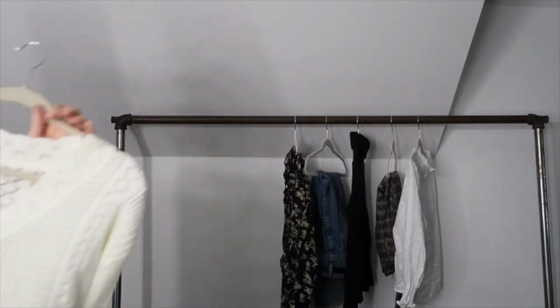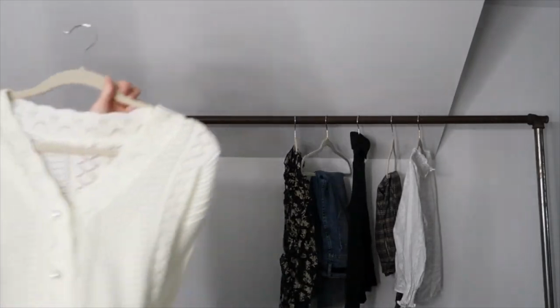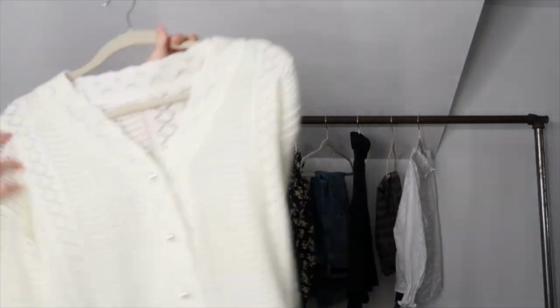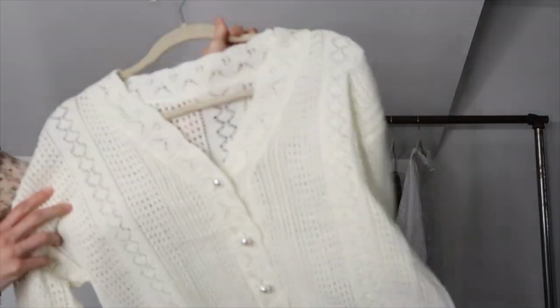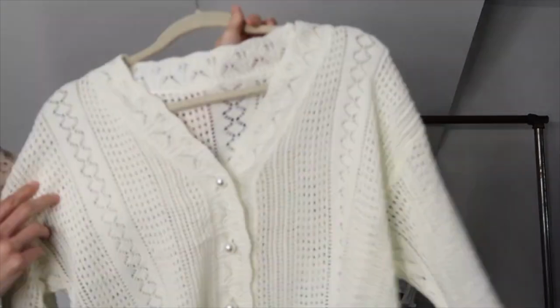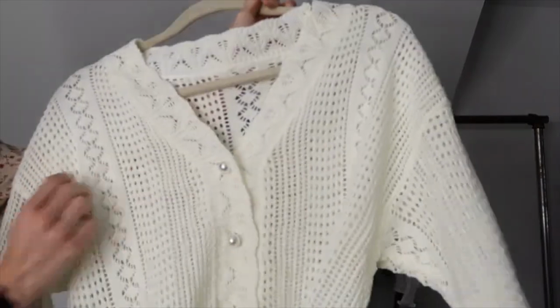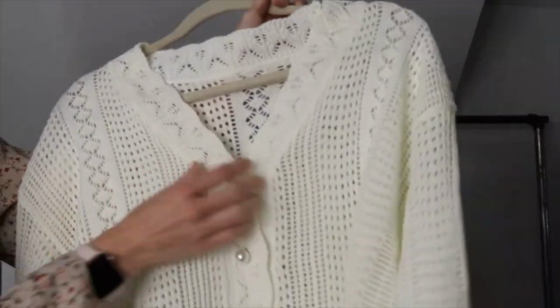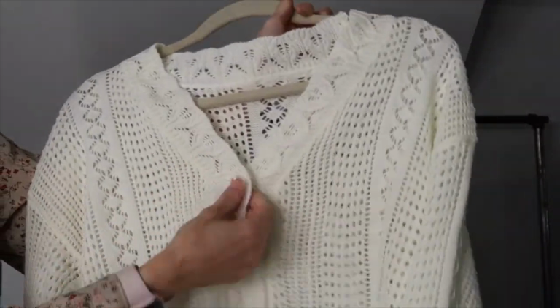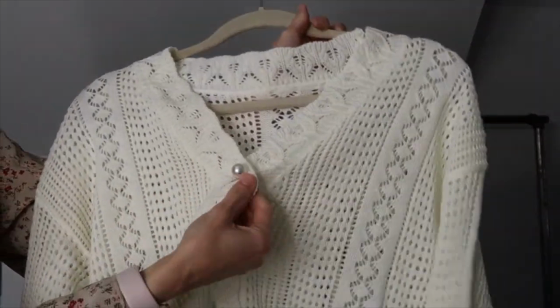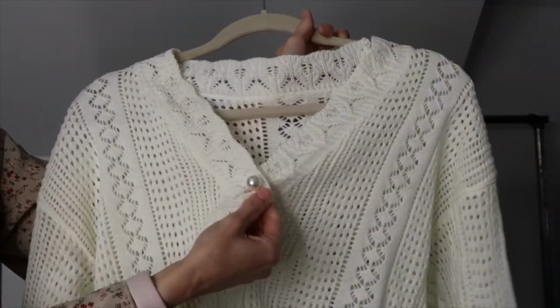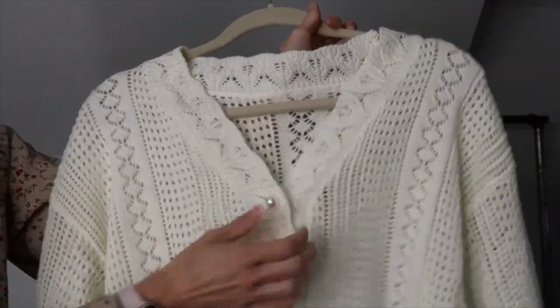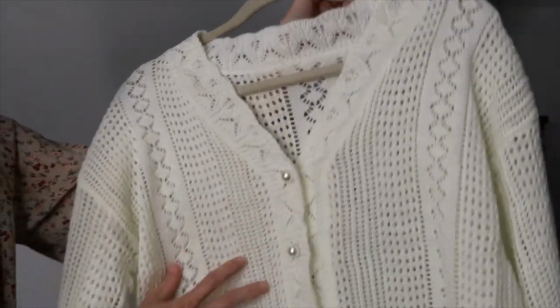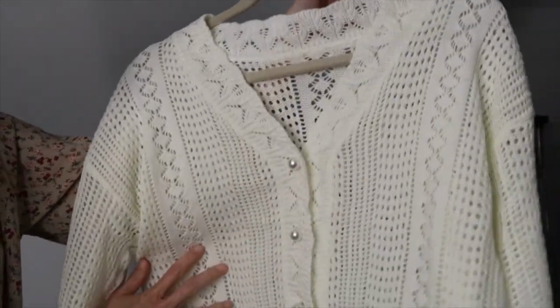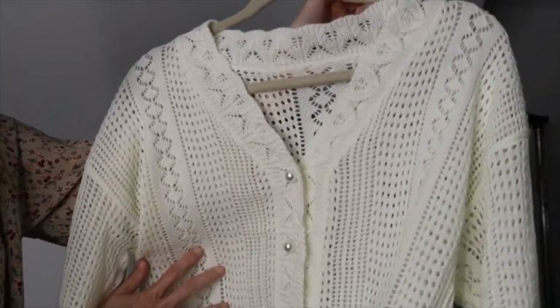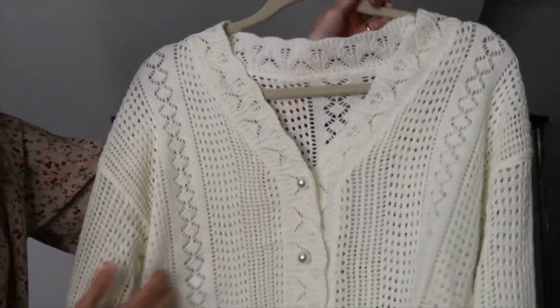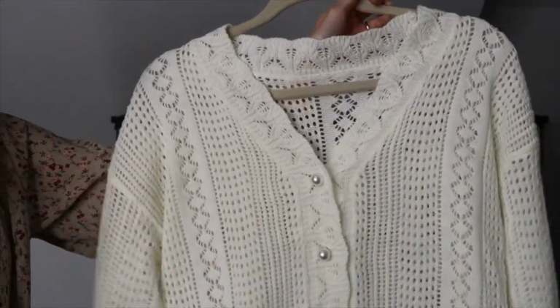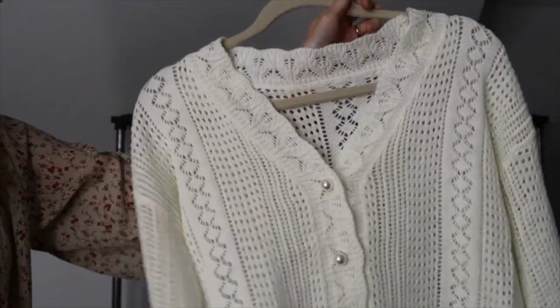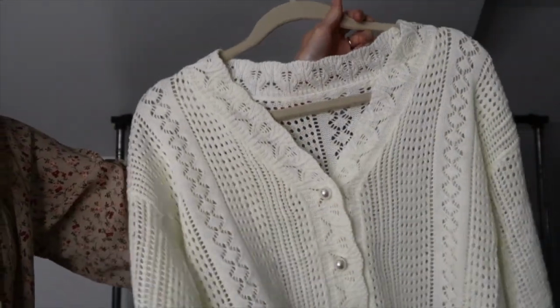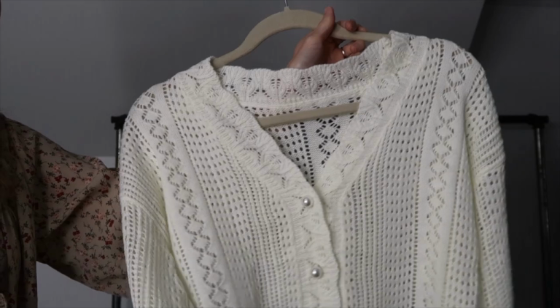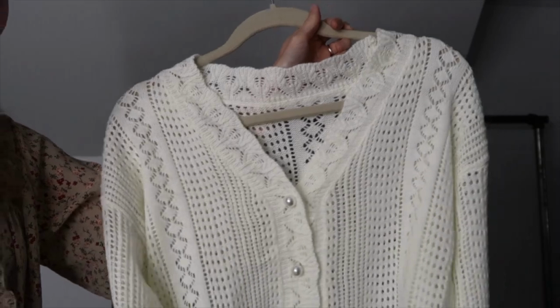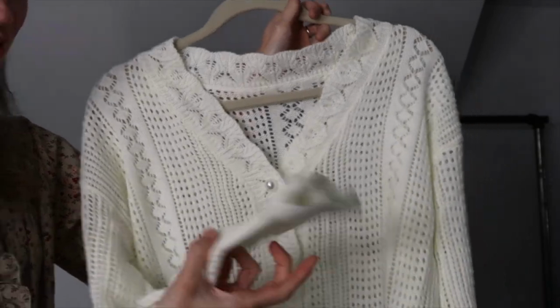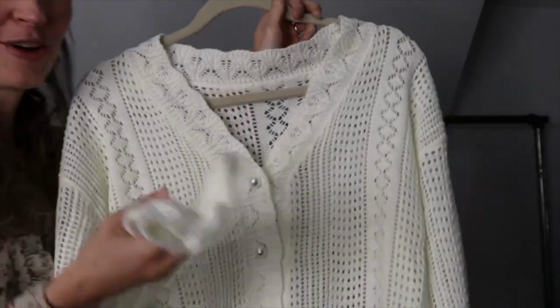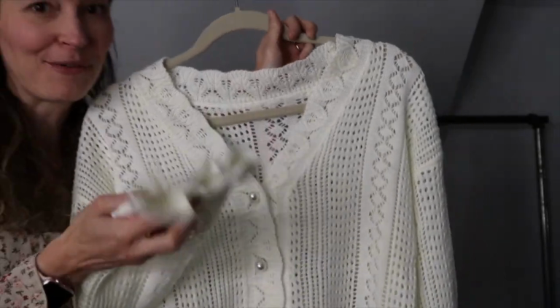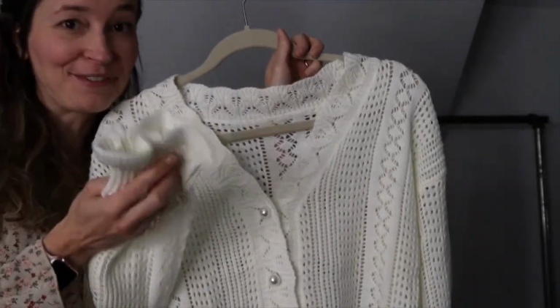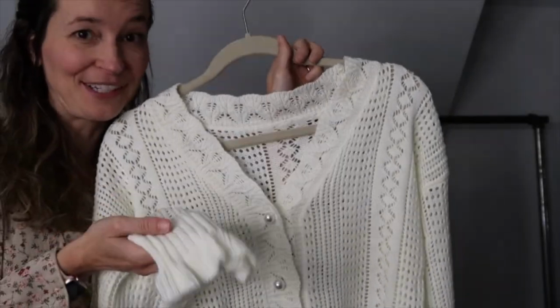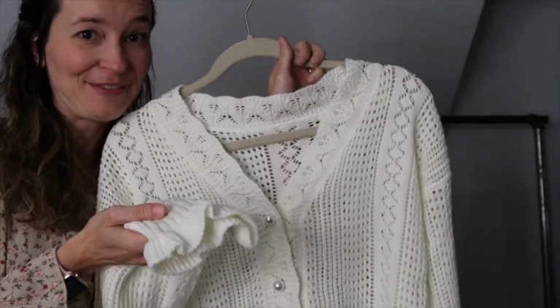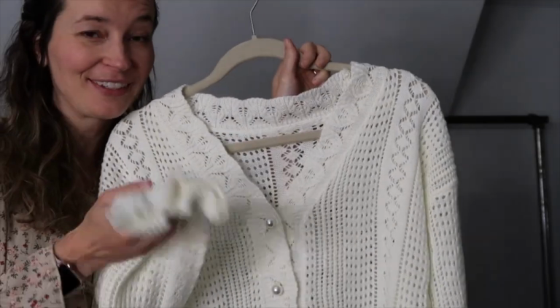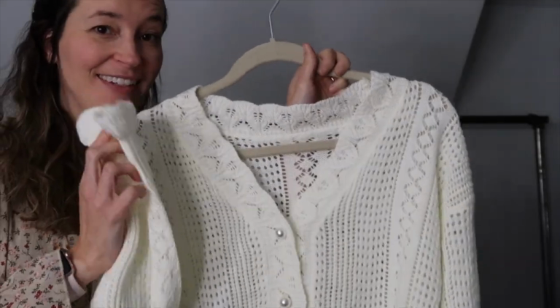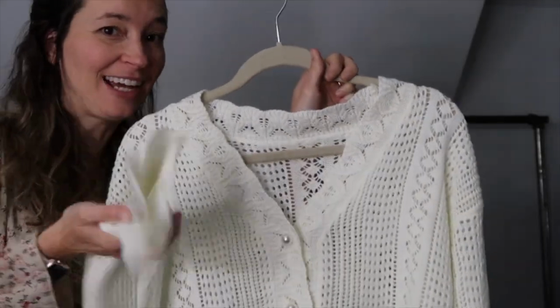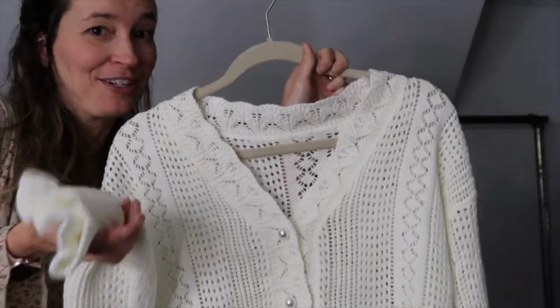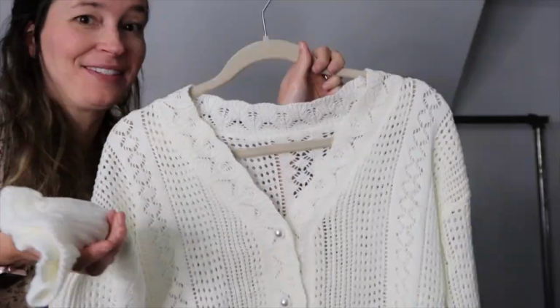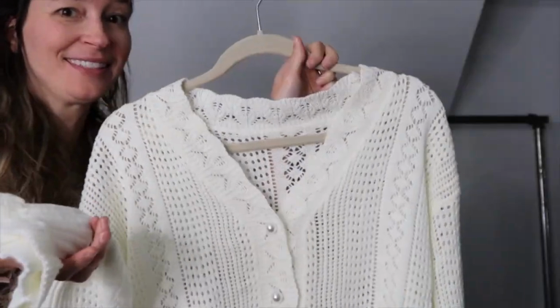Y'all, this sweater is so cute. Look at the buttons — I just think it's adorable, and it has ruffle sleeves. How cute is this?